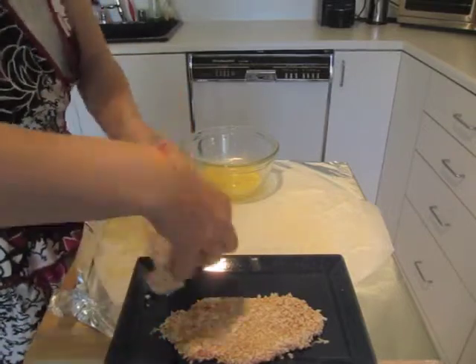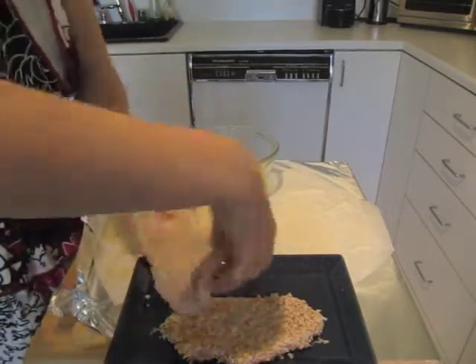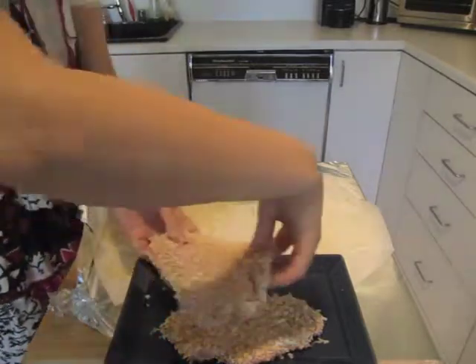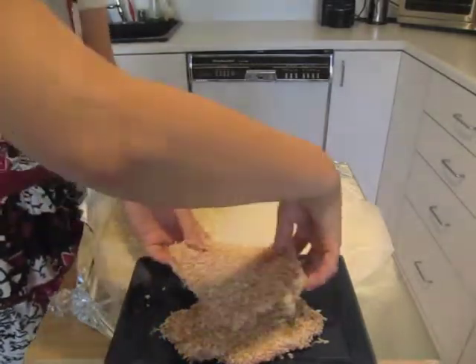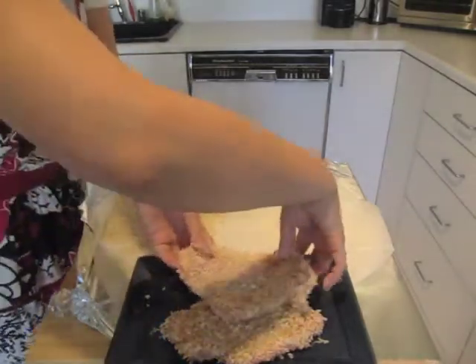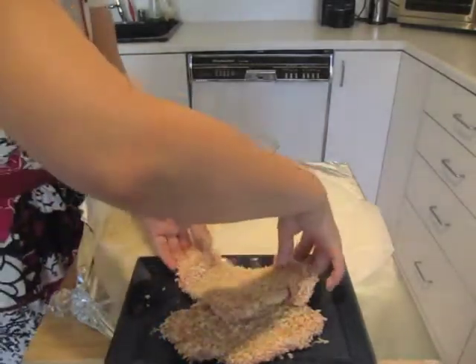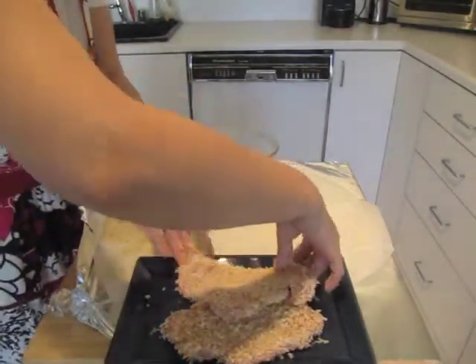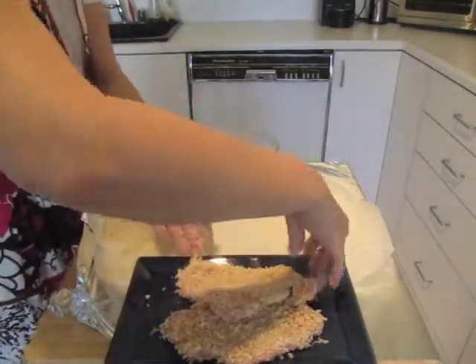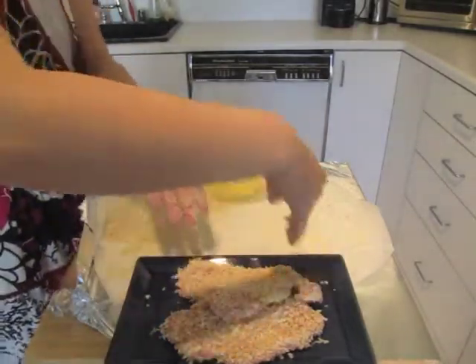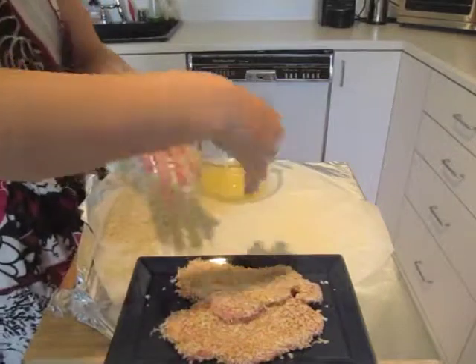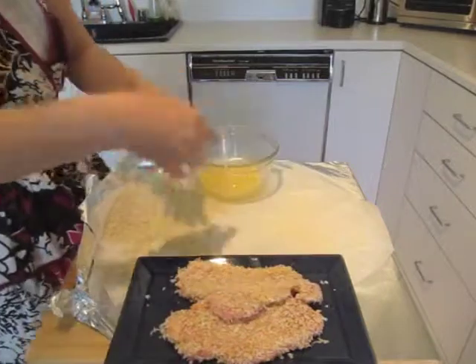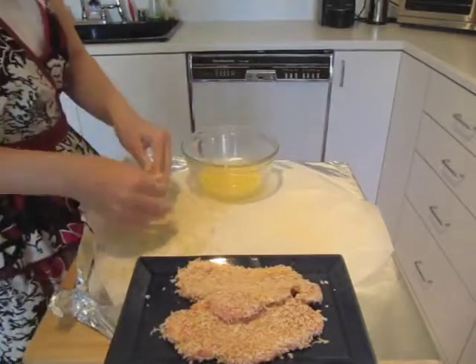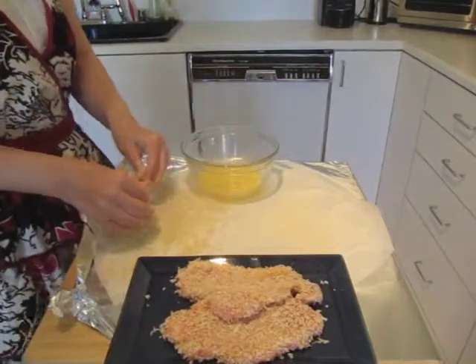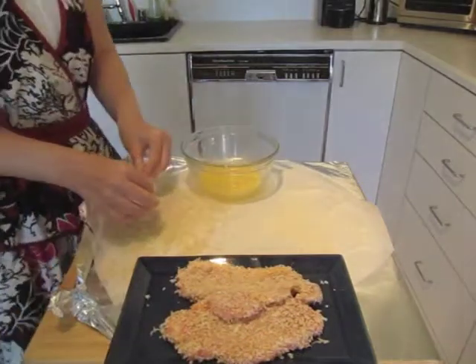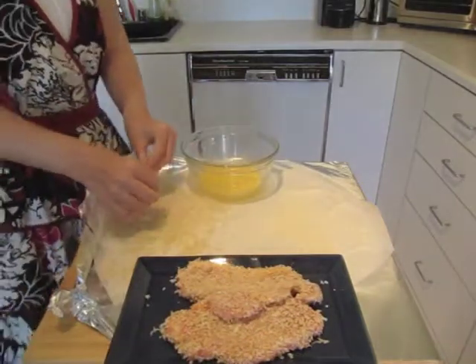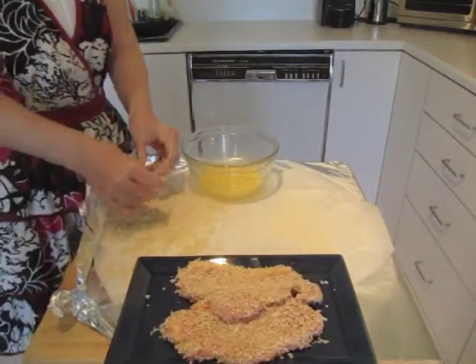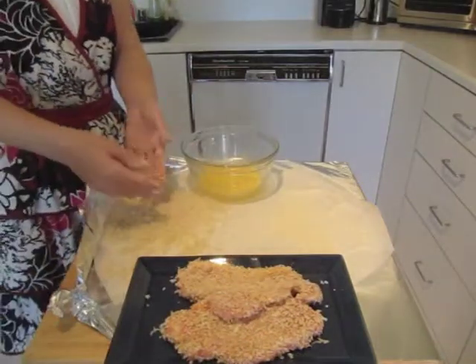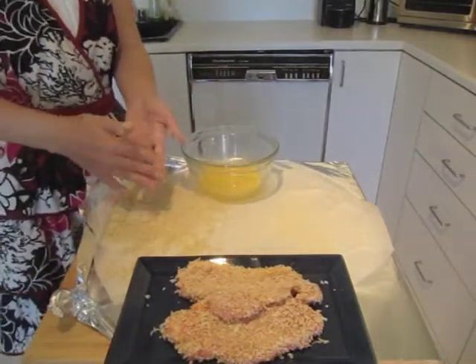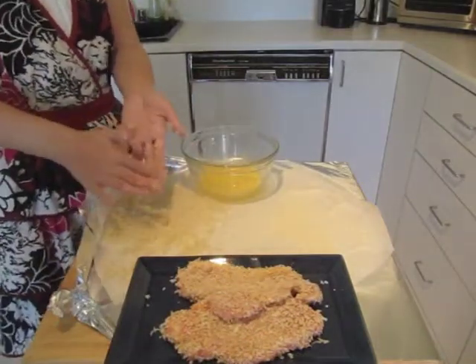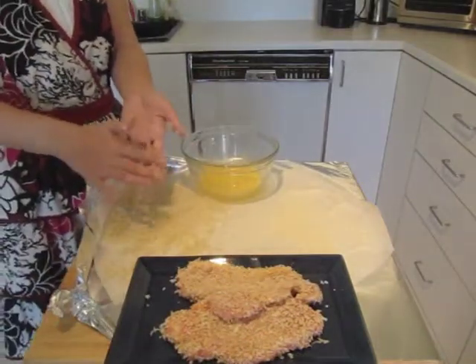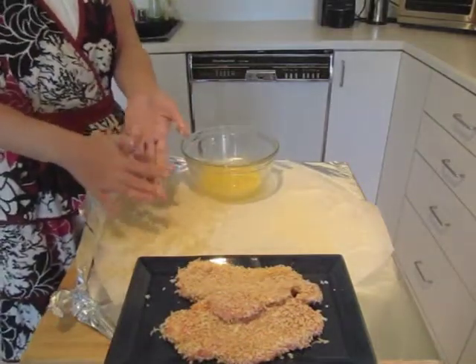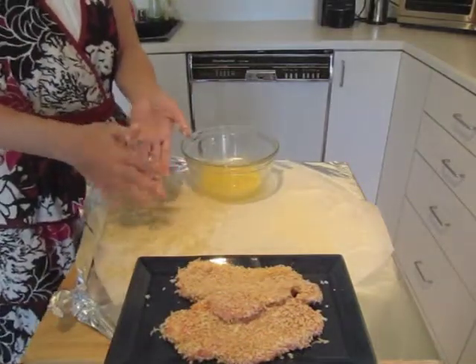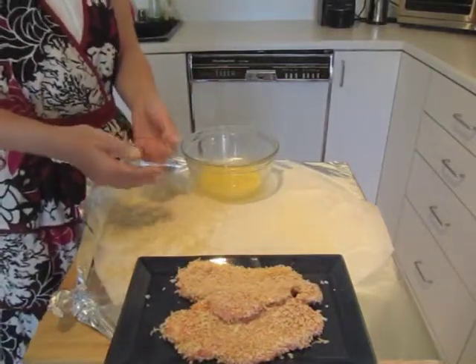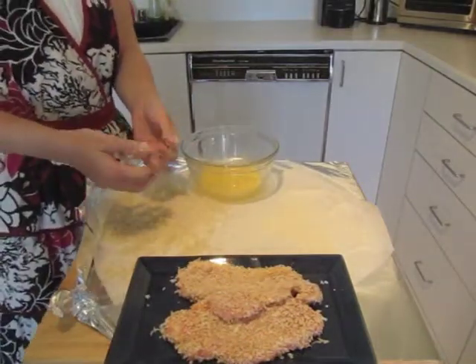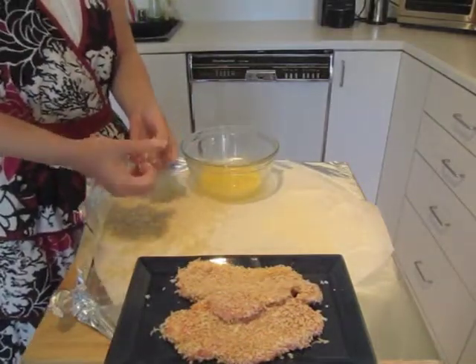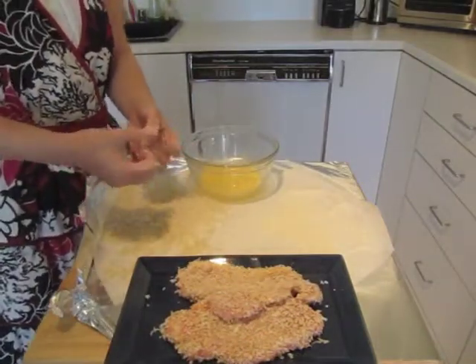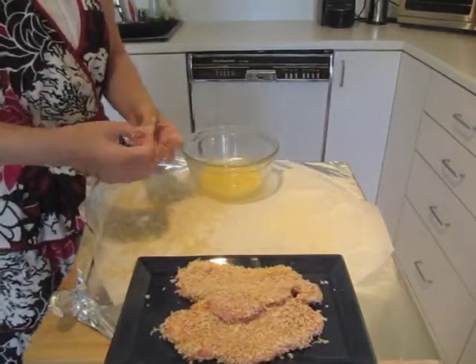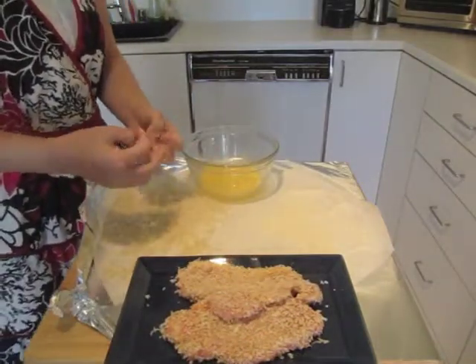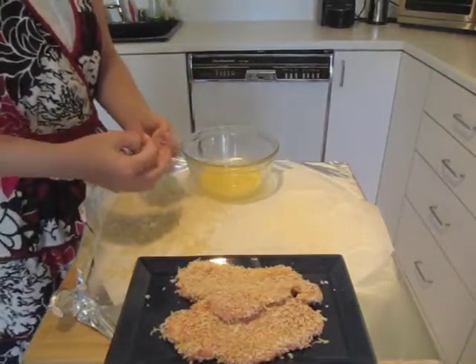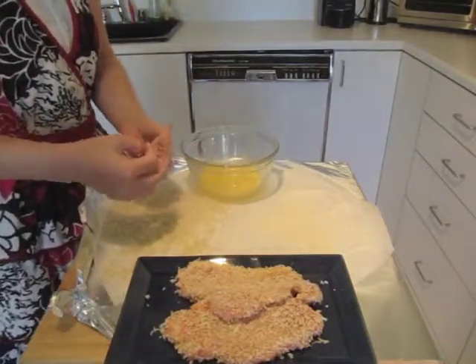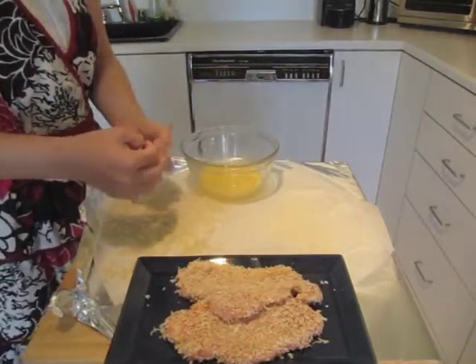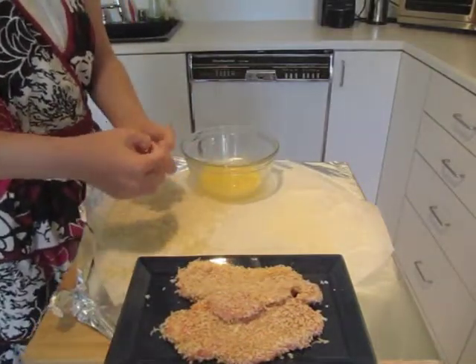And now we're ready to fry up and eat these babies. Thank you, Yuko.